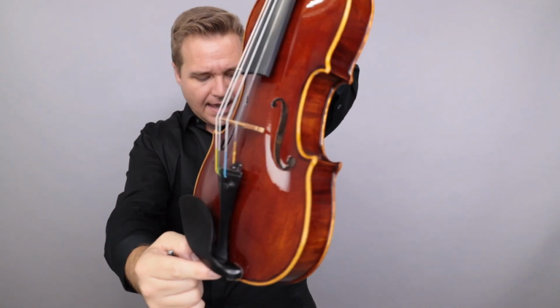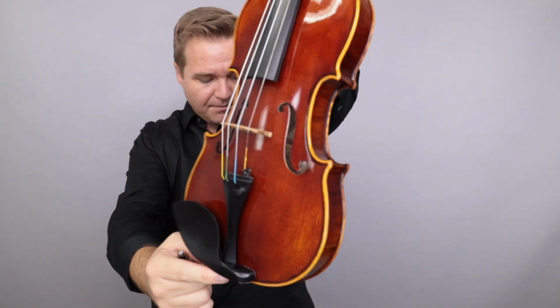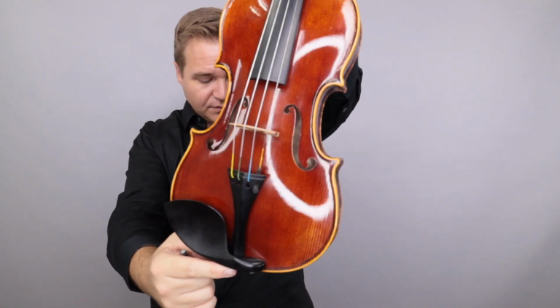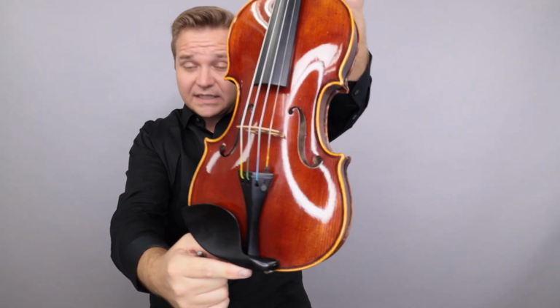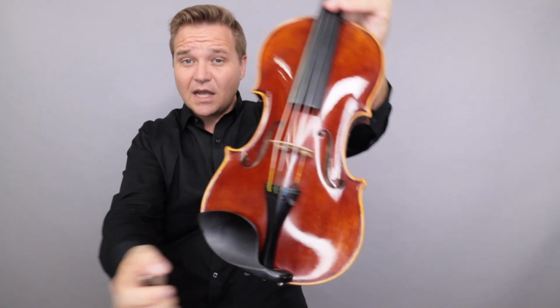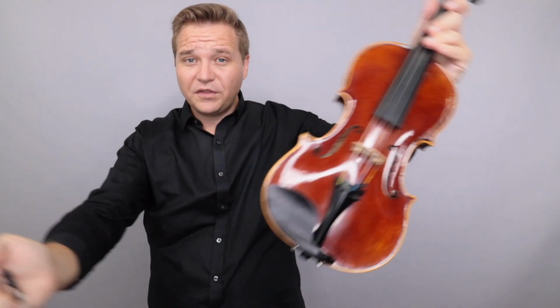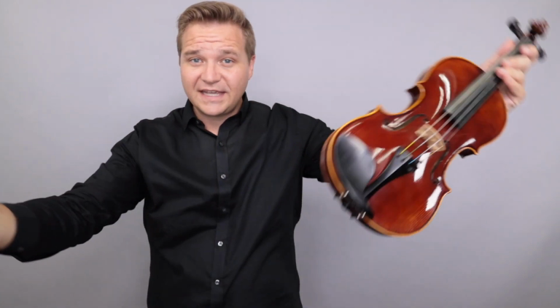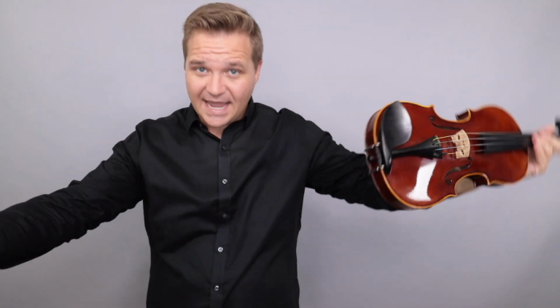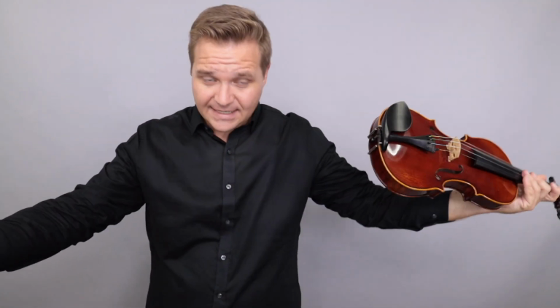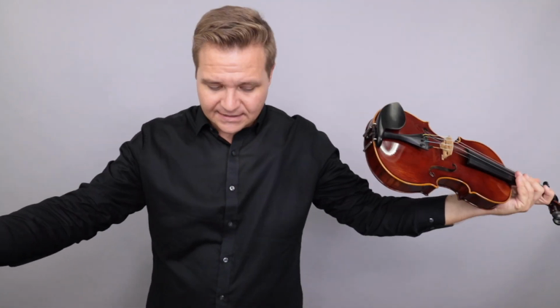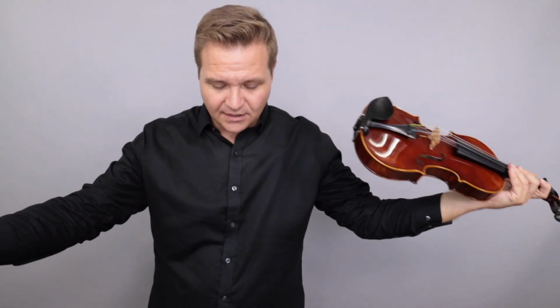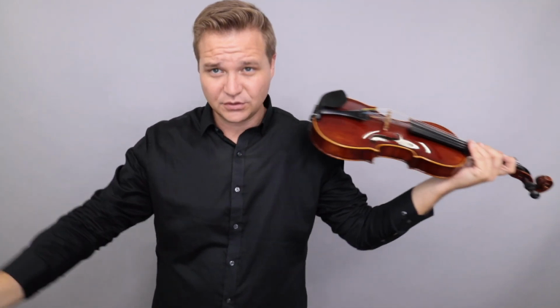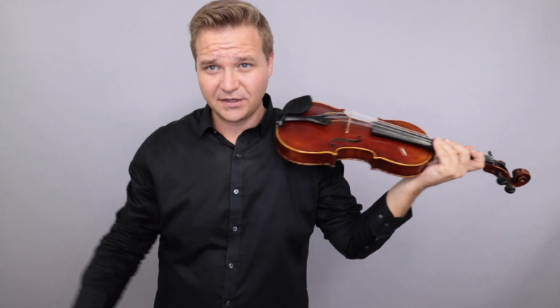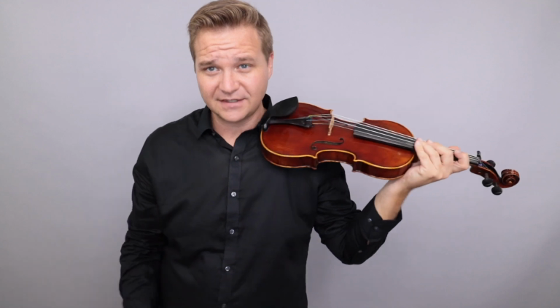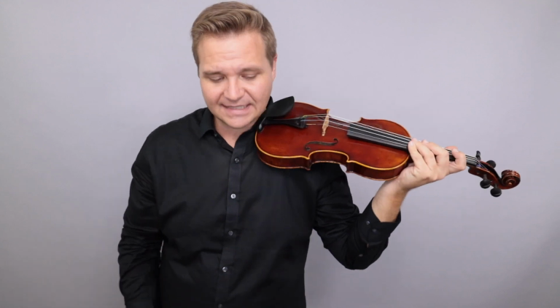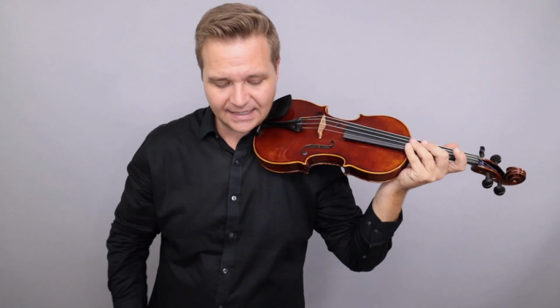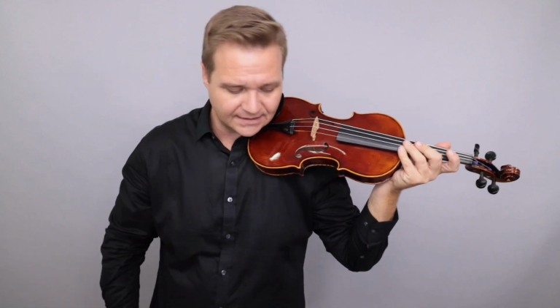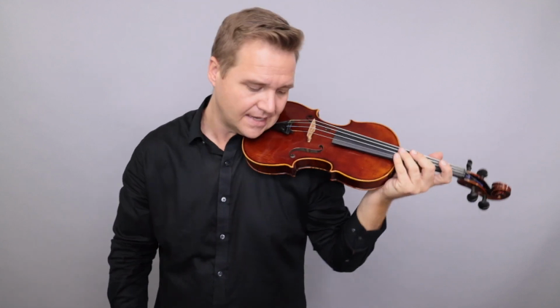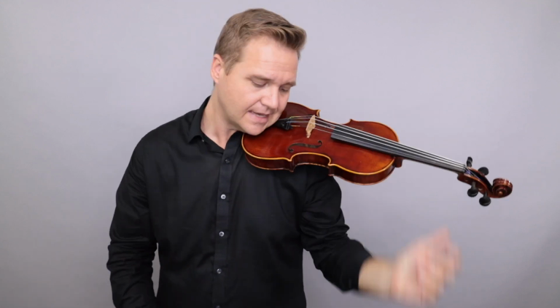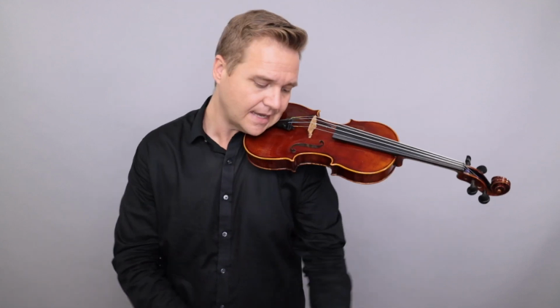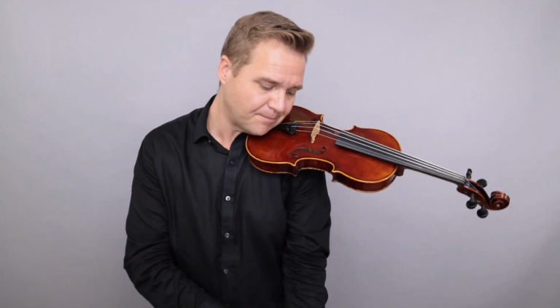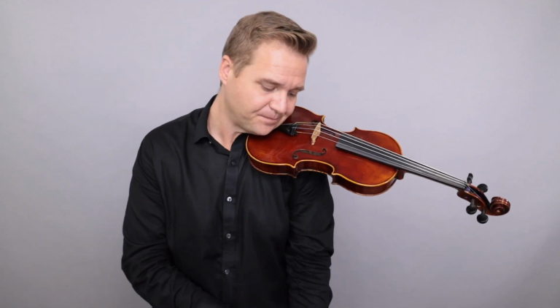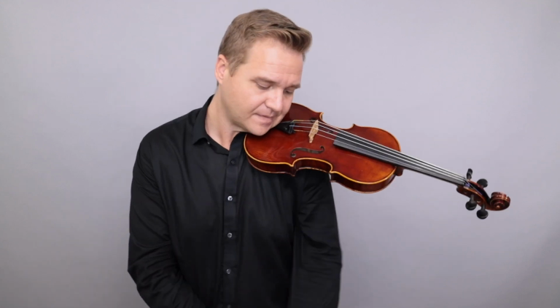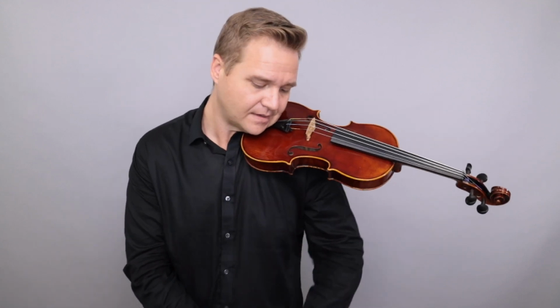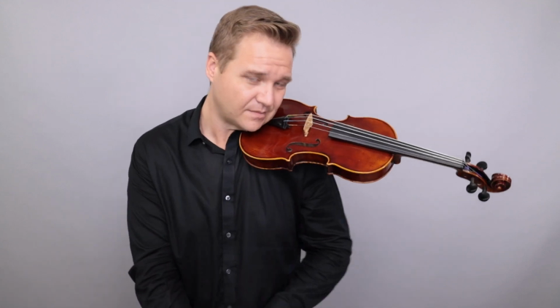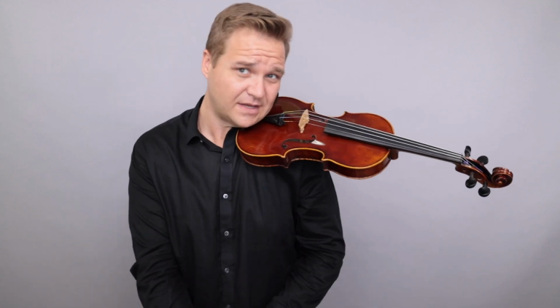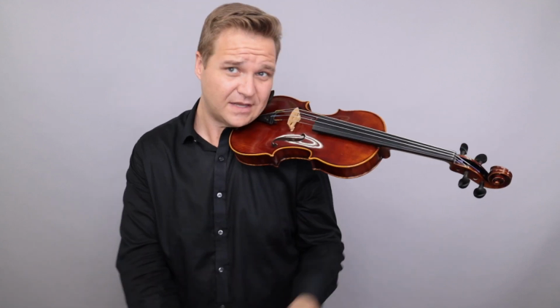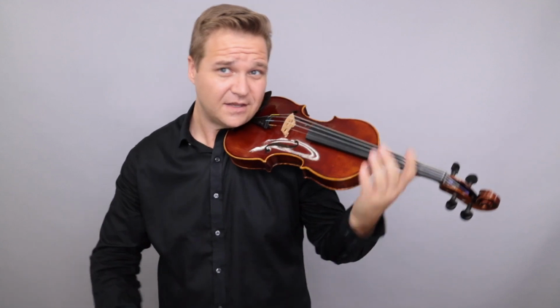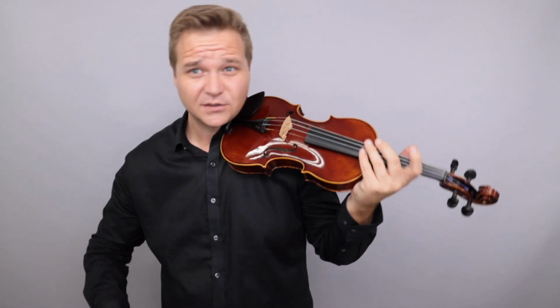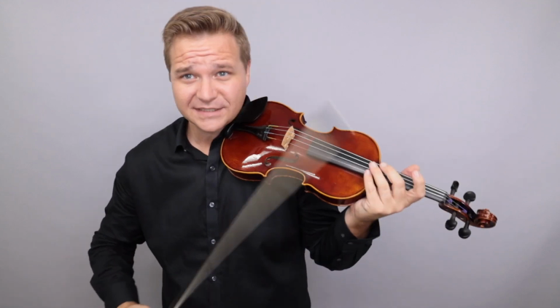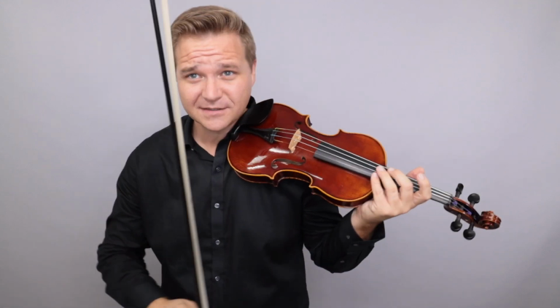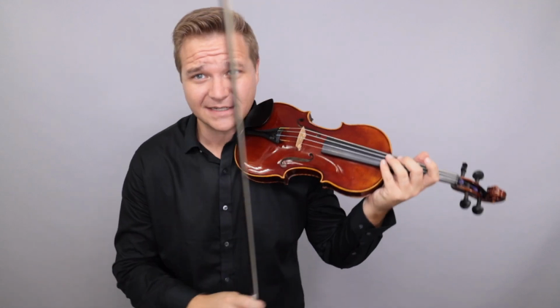This one does come with a case, I'll show it to you here in a second. But here's what it sounds like.